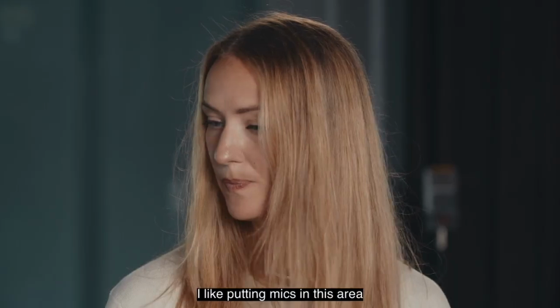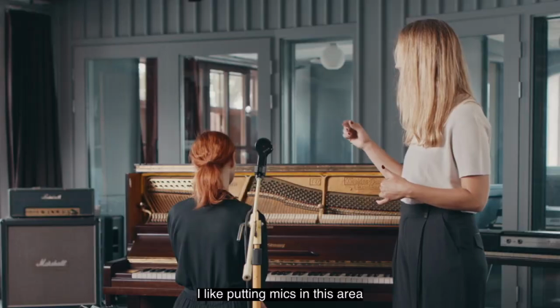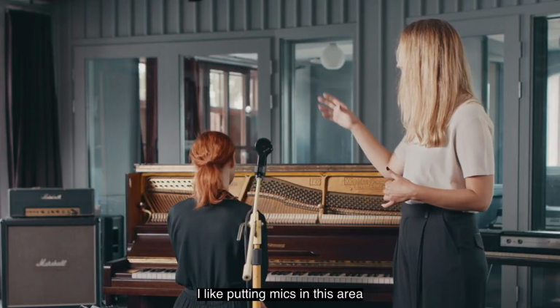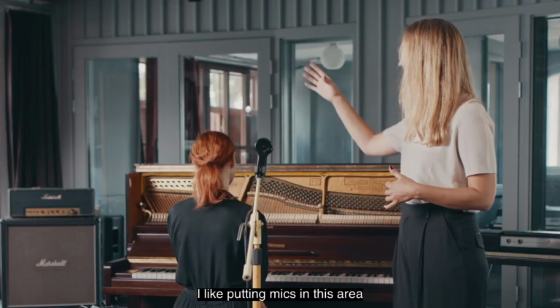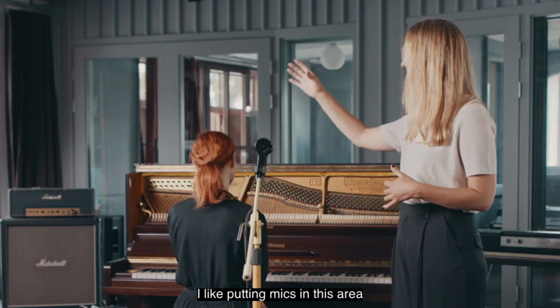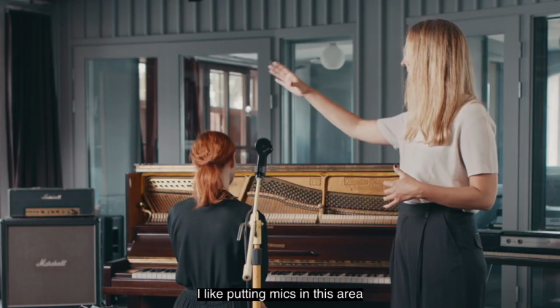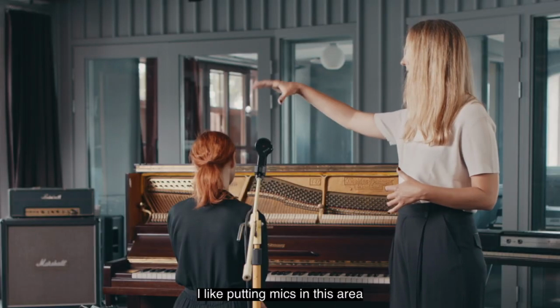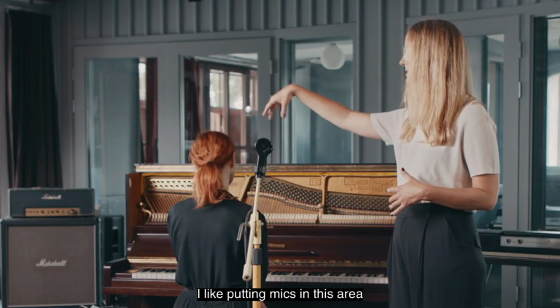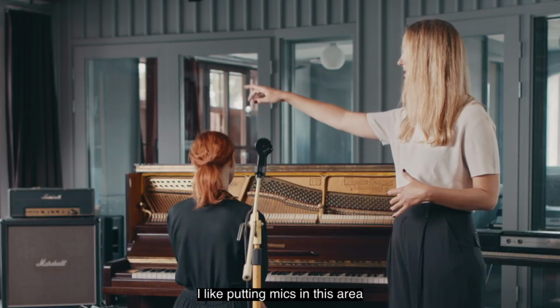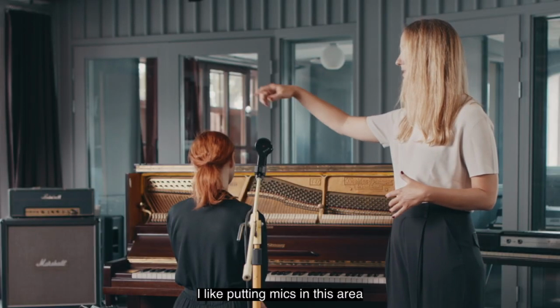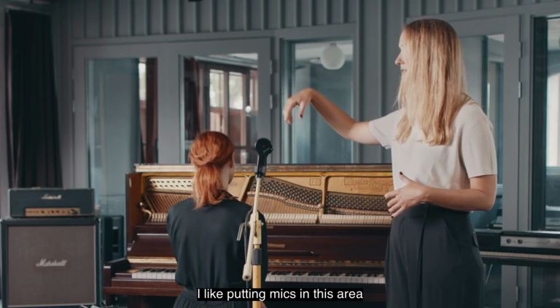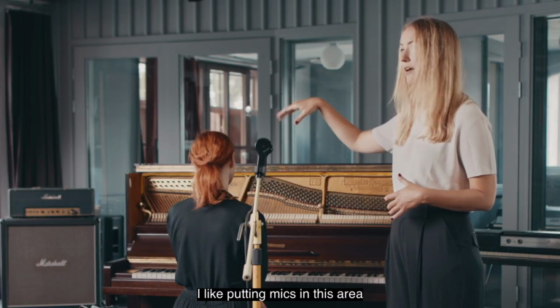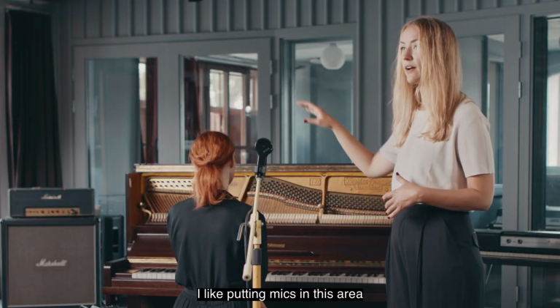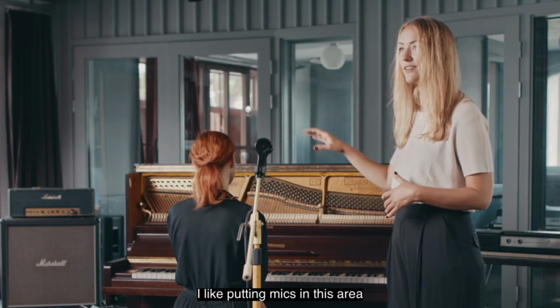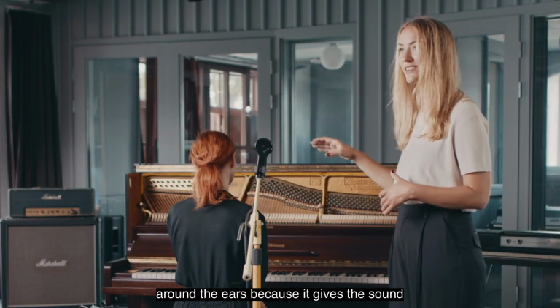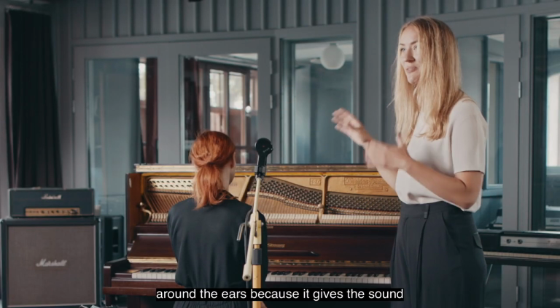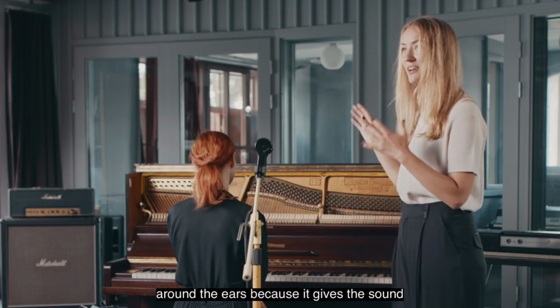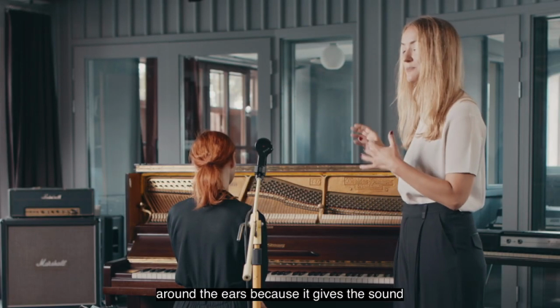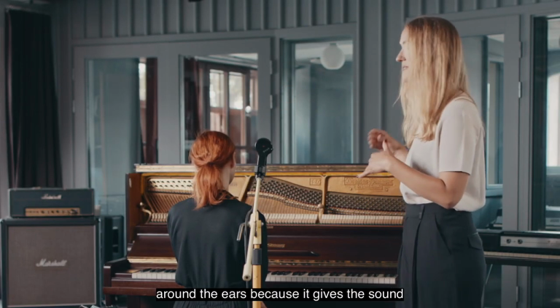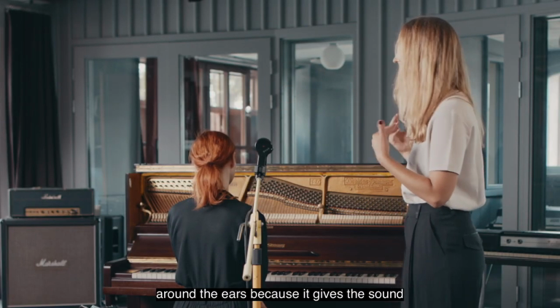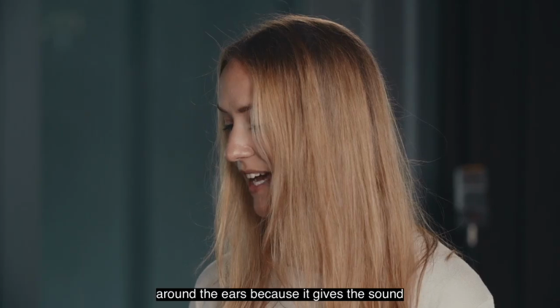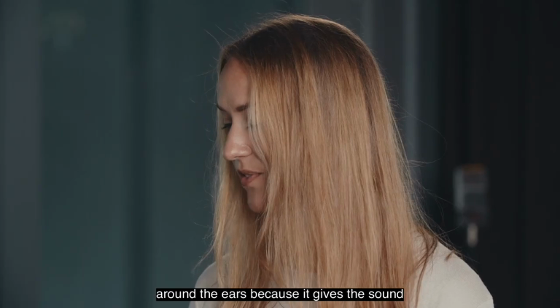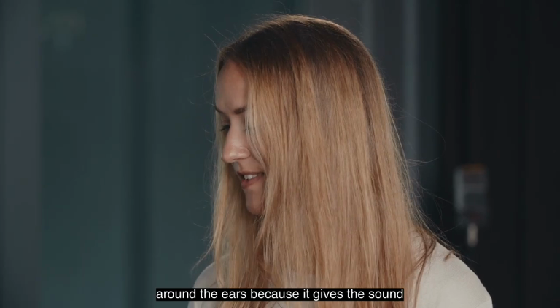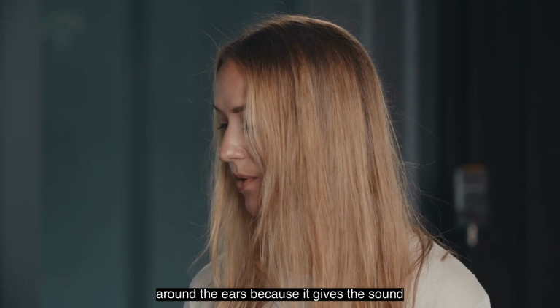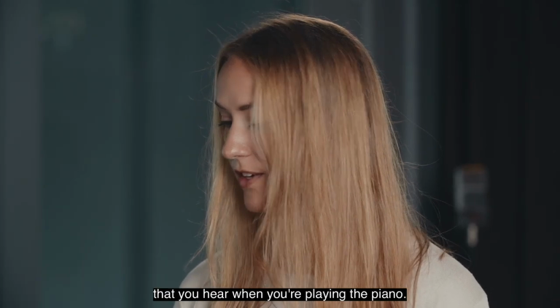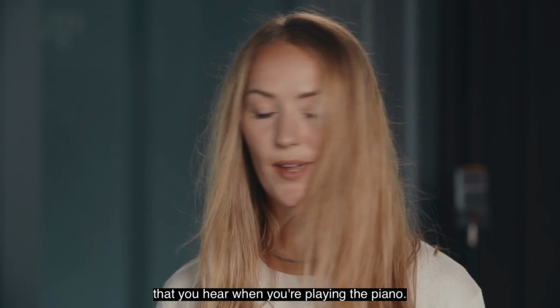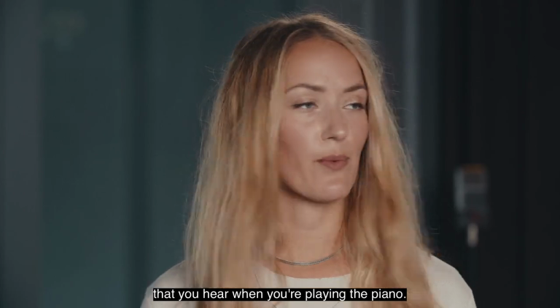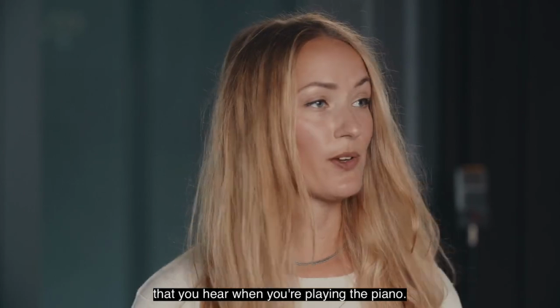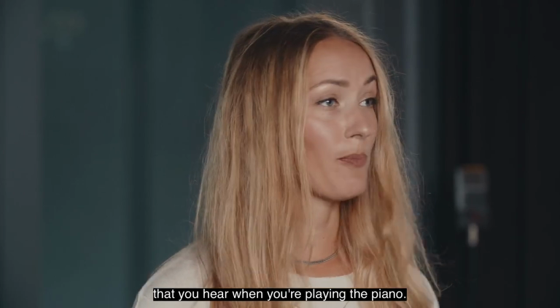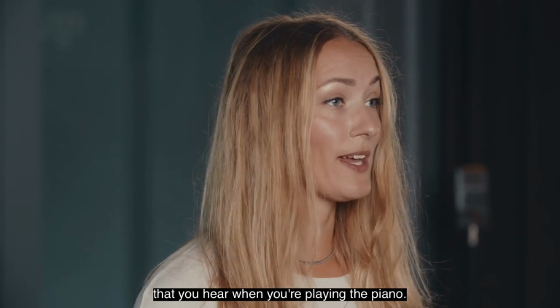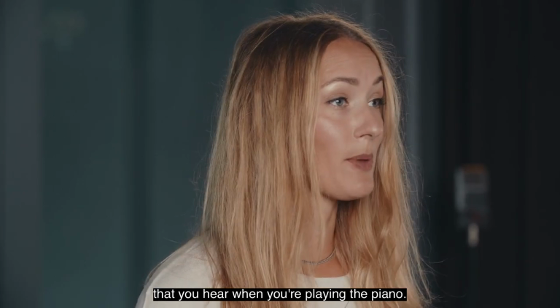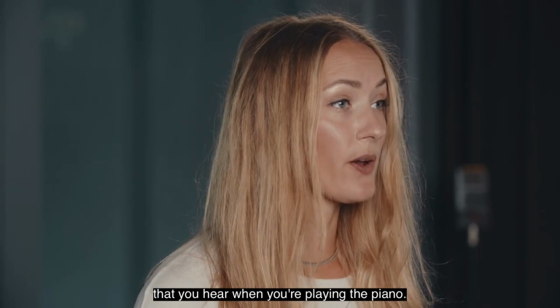I kind of like putting mics in this area around the ears because it gives kind of the sound that you hear when you're playing the piano.